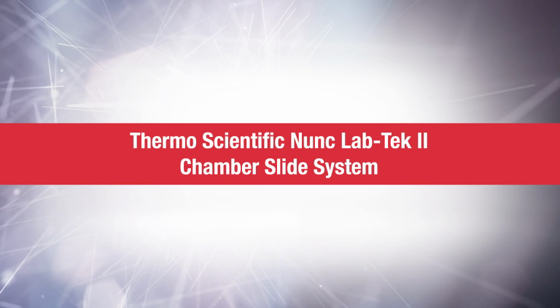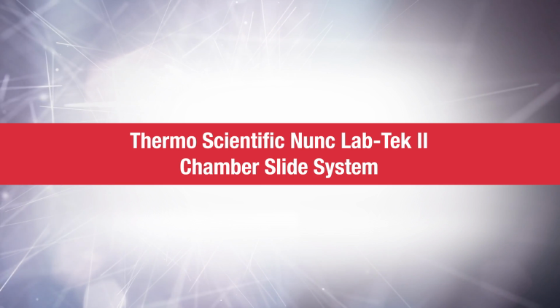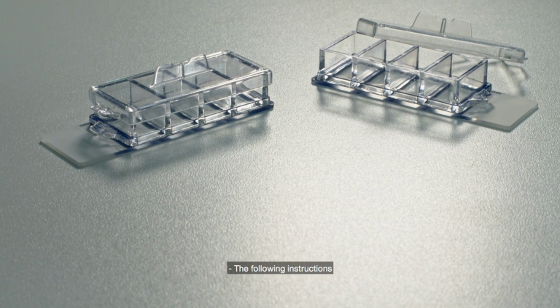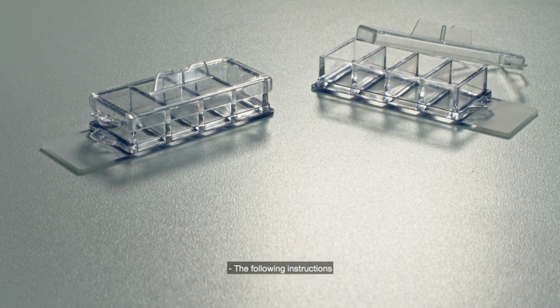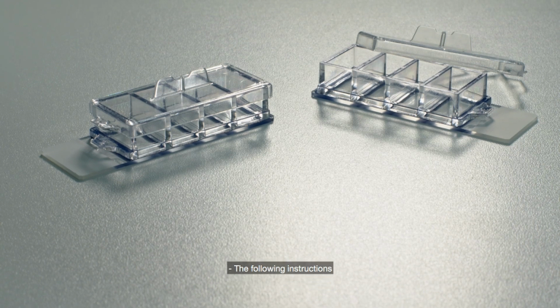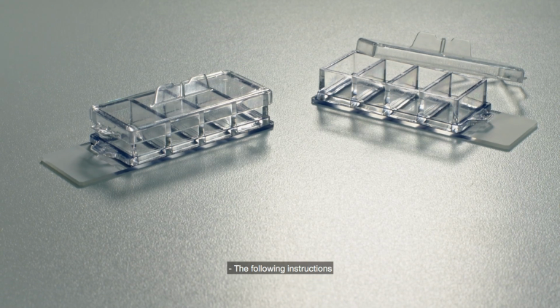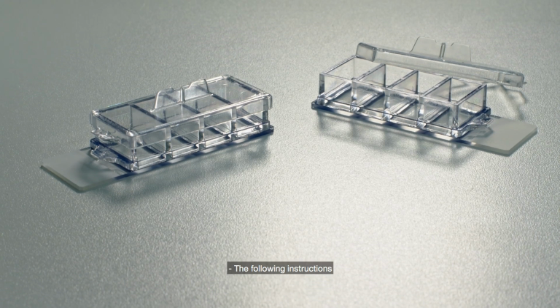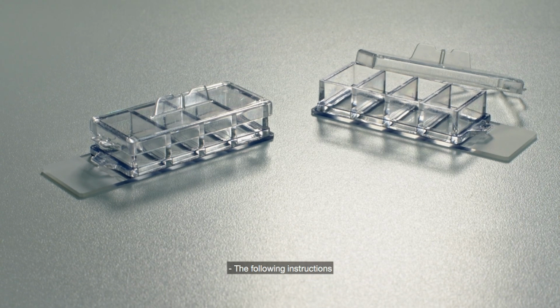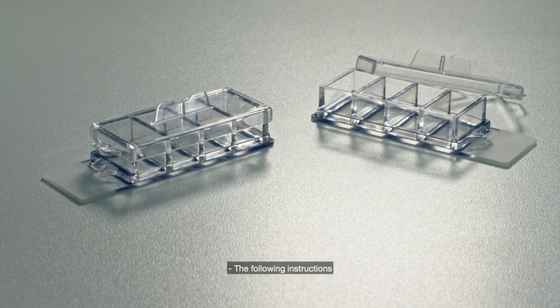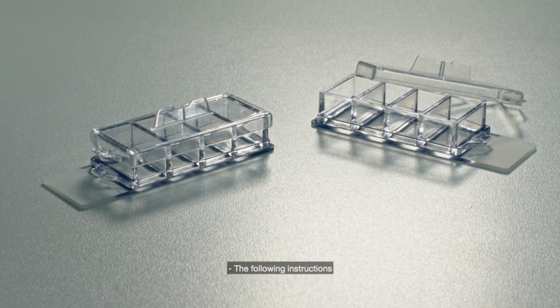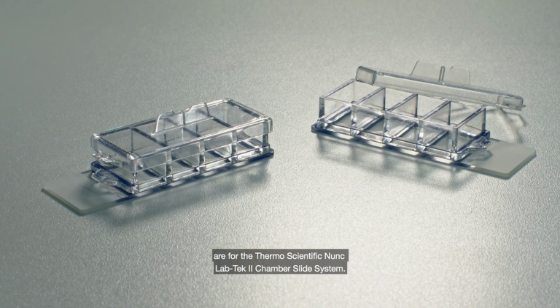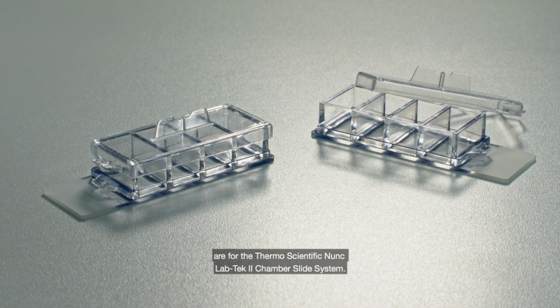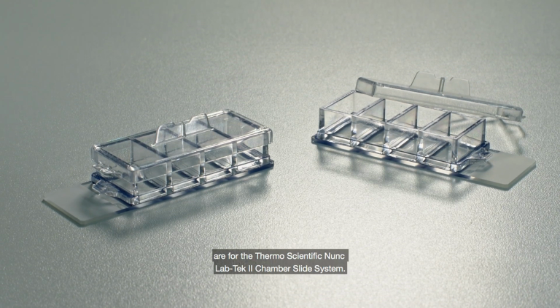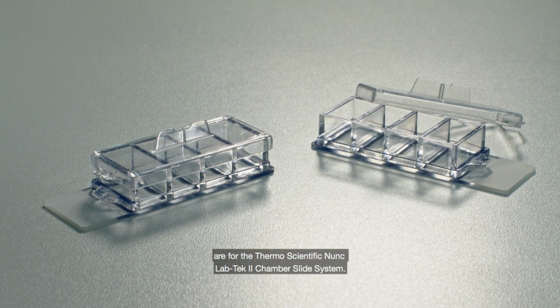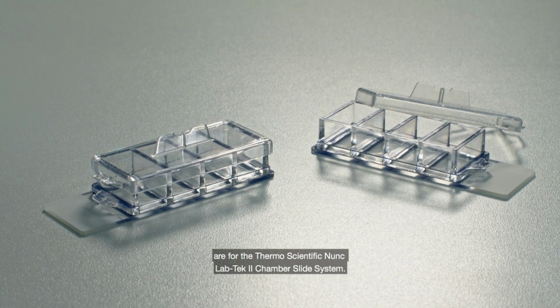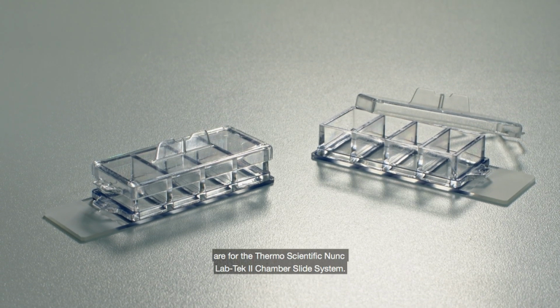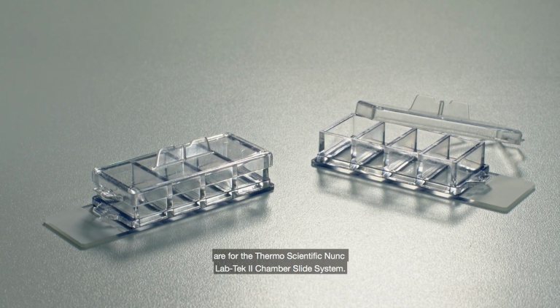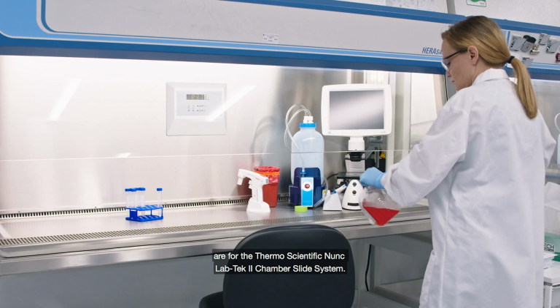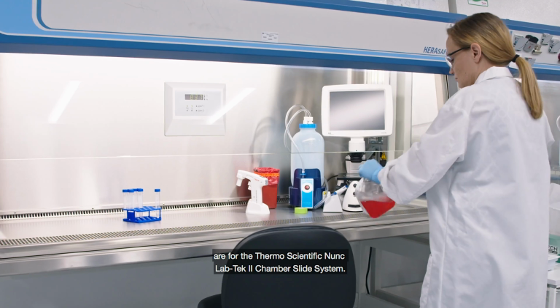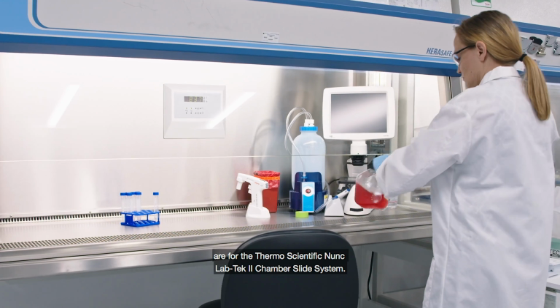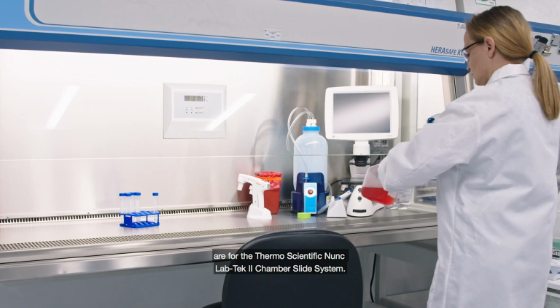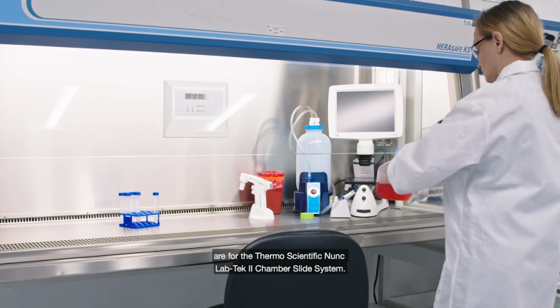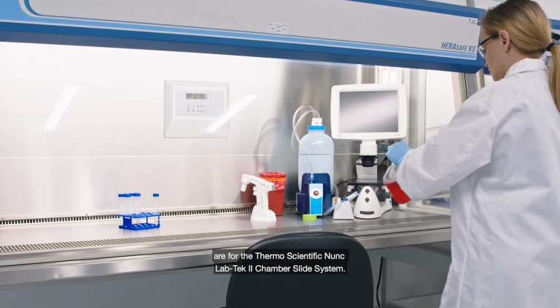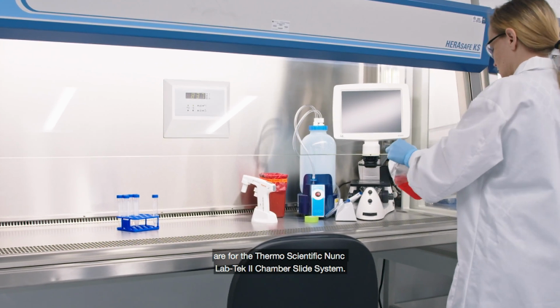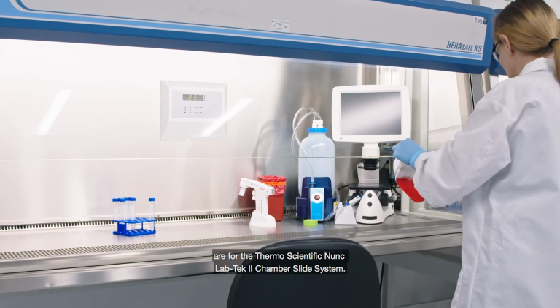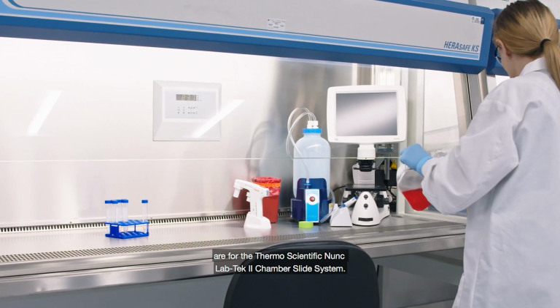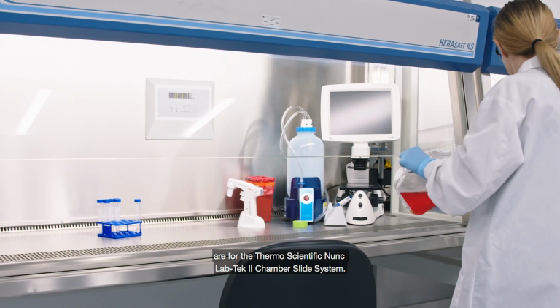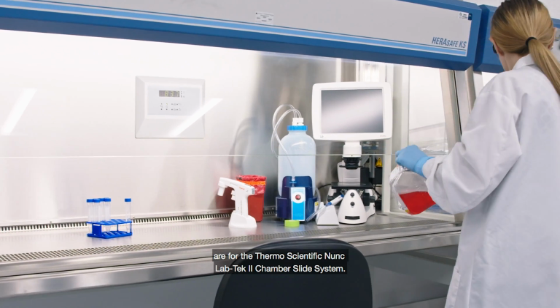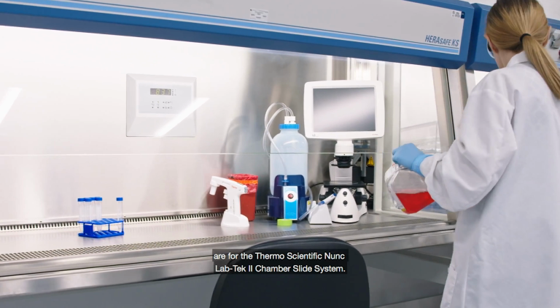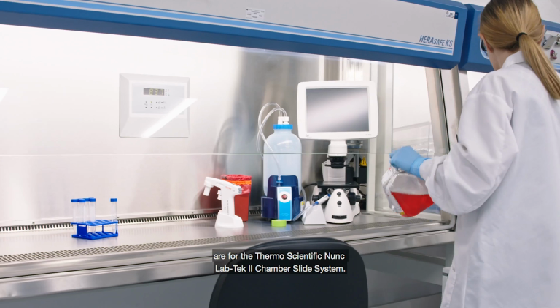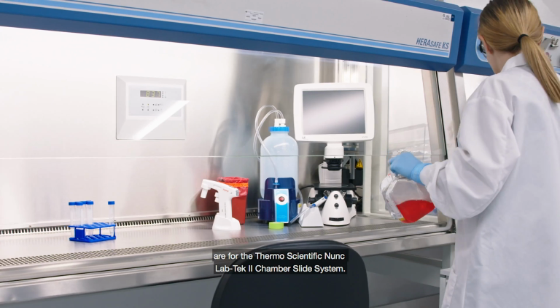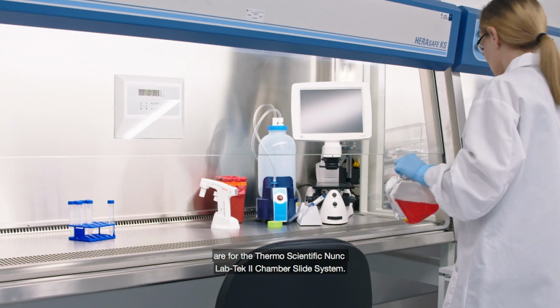The following instructions are for the ThermoScientific NUNC LABTEC 2 chamber slide system.